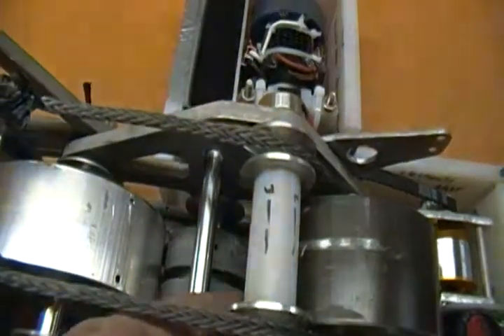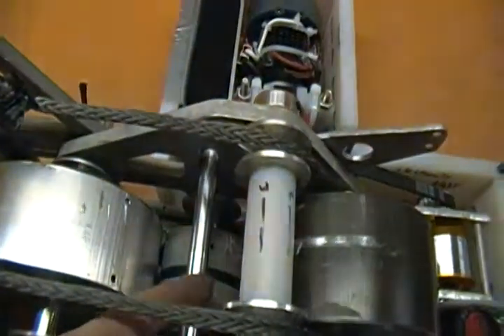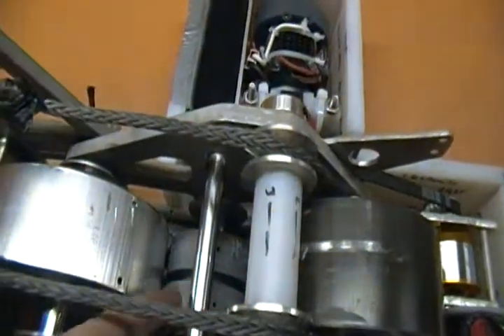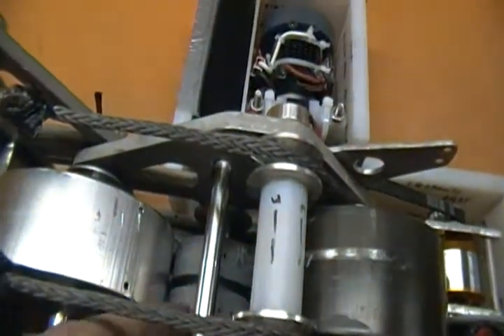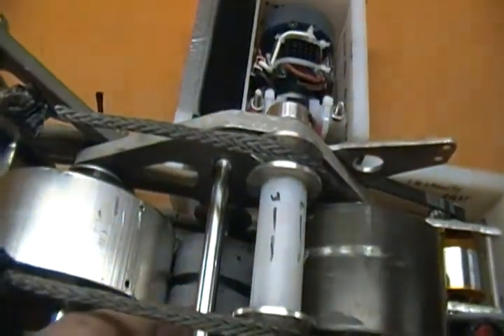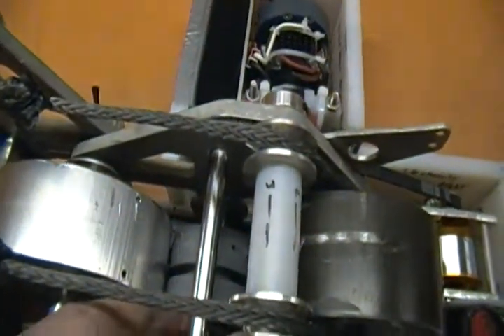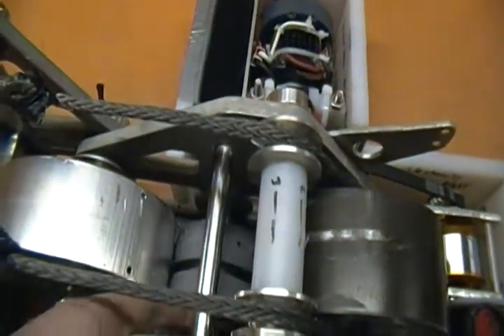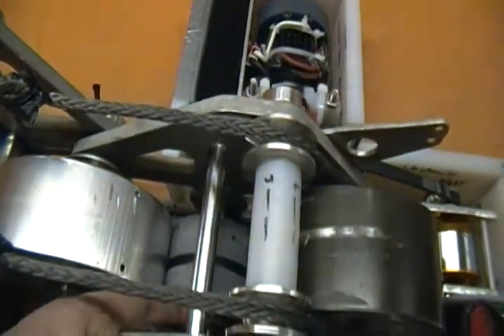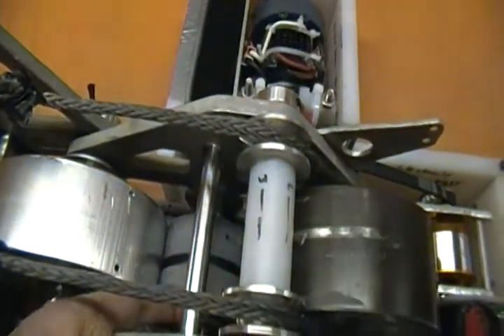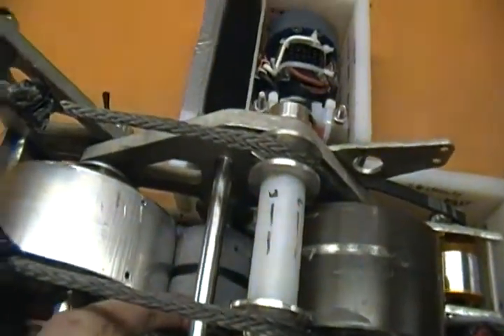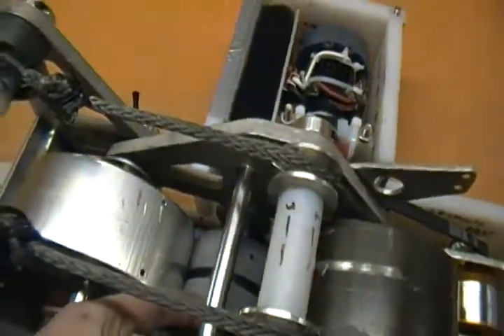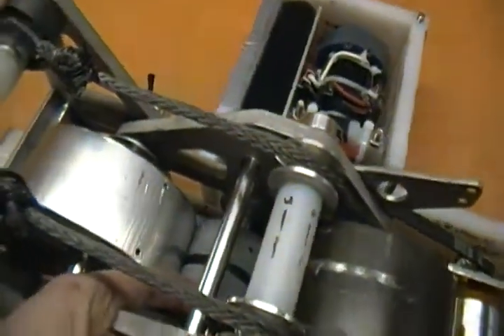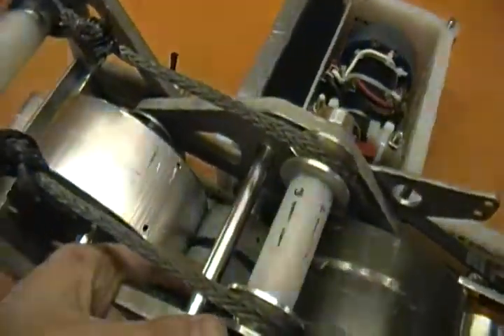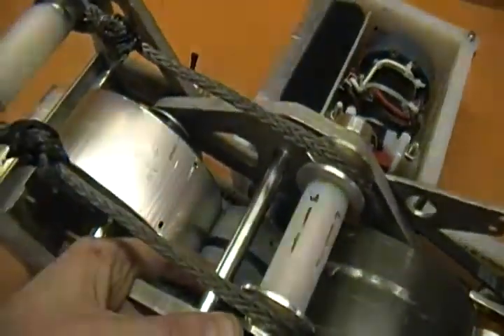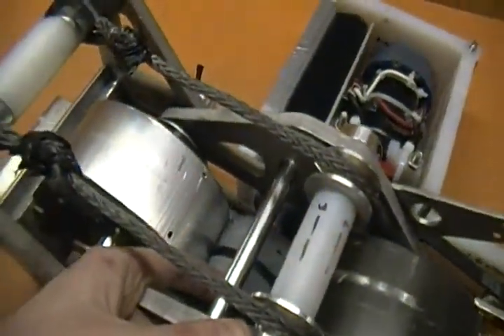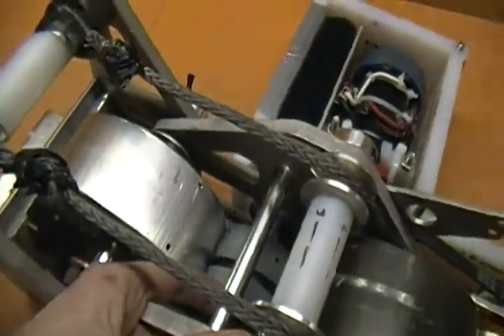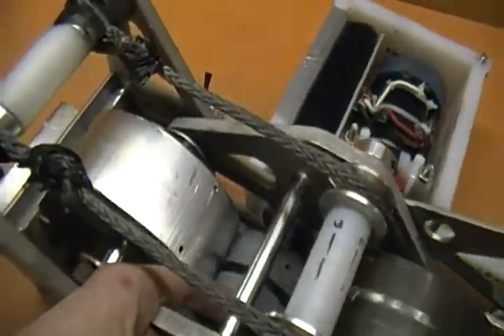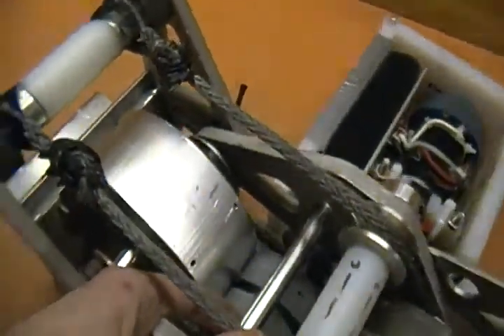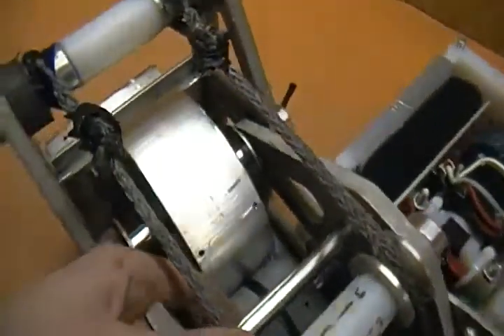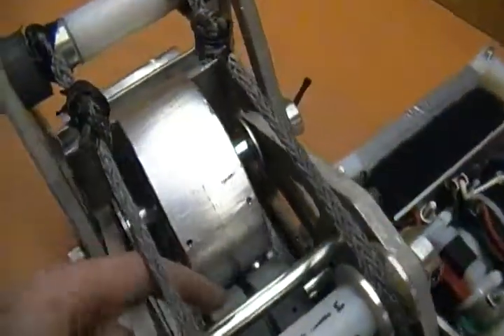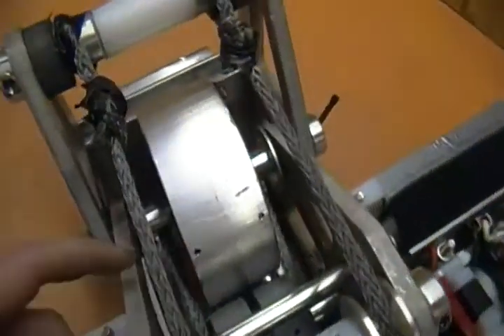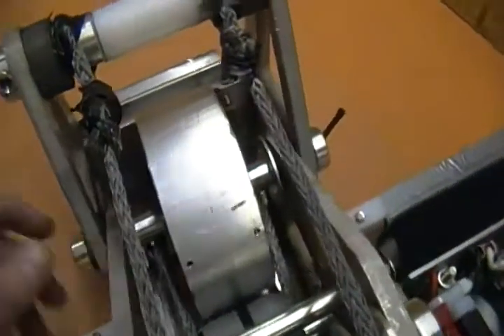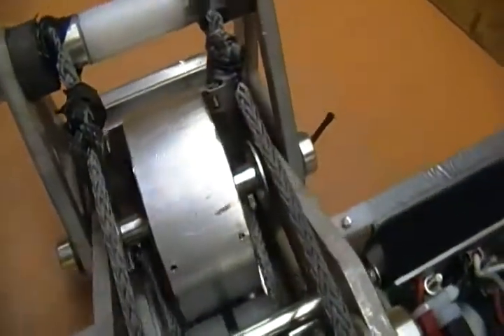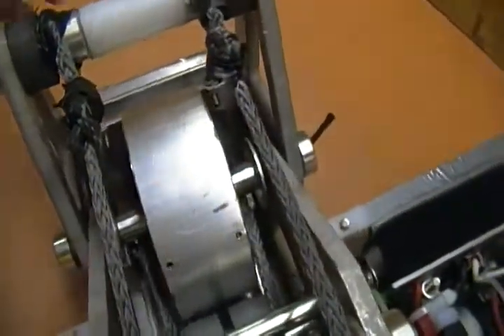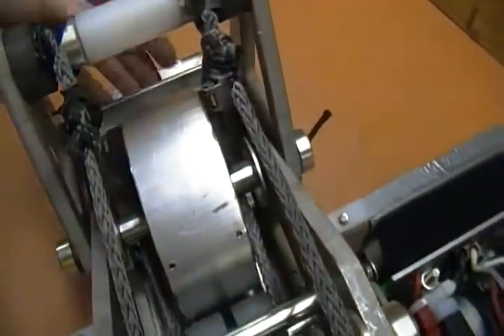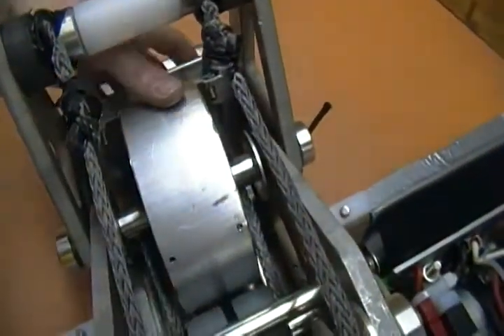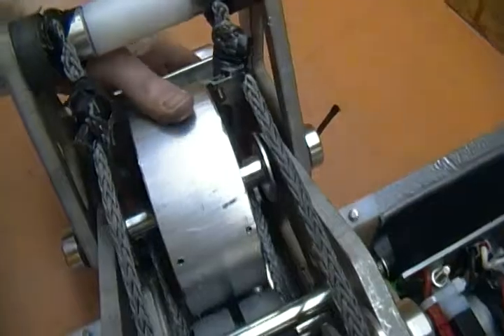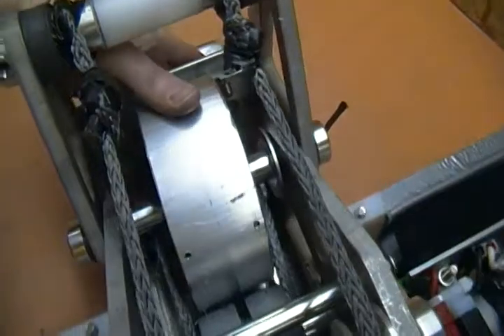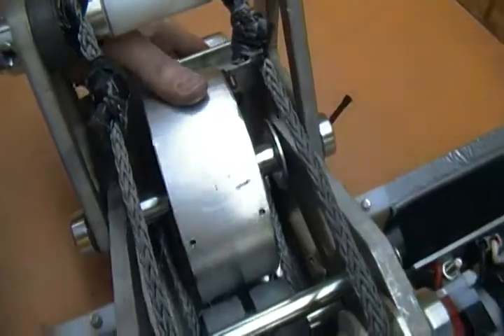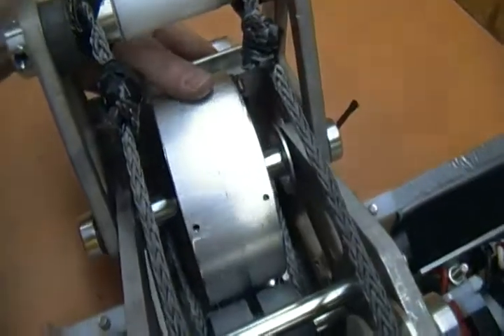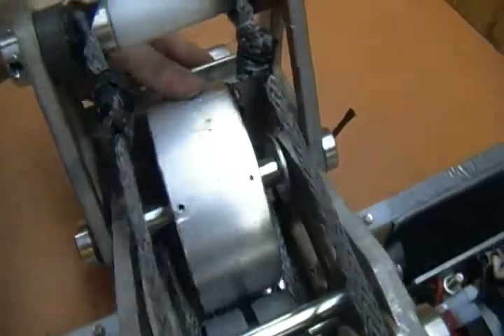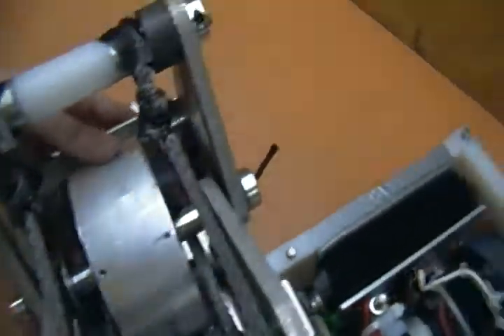Once it's jammed in there, if the flywheel is still rotating, it causes the coil drum to rotate also.